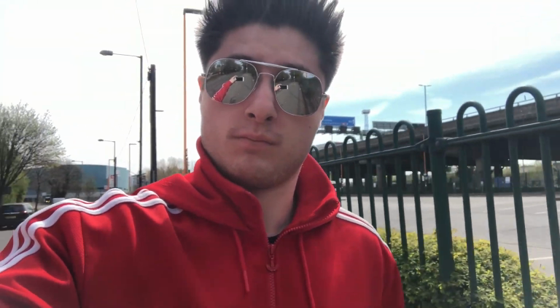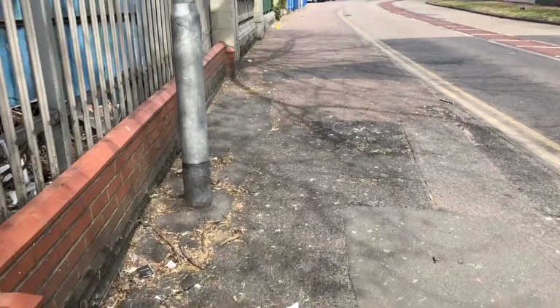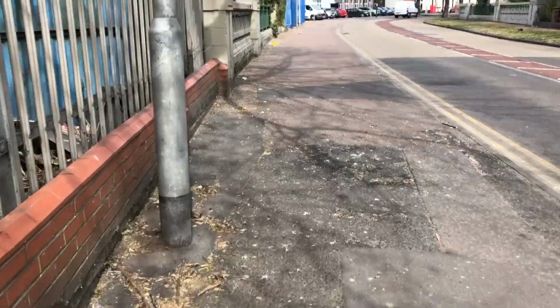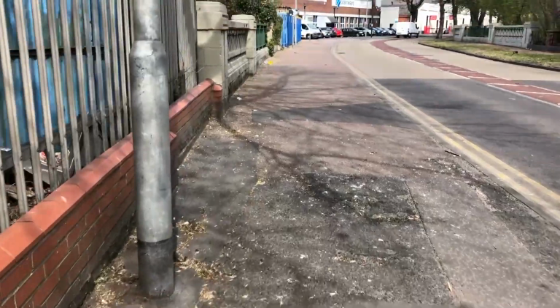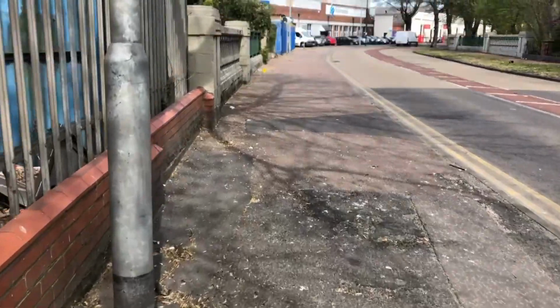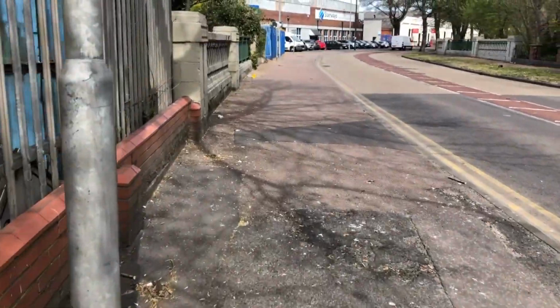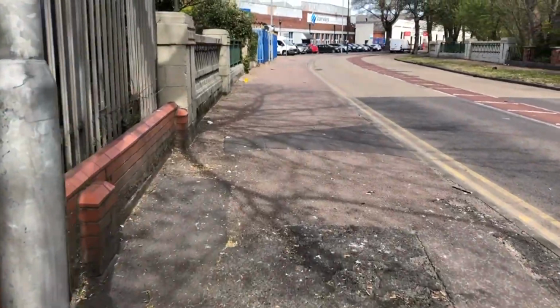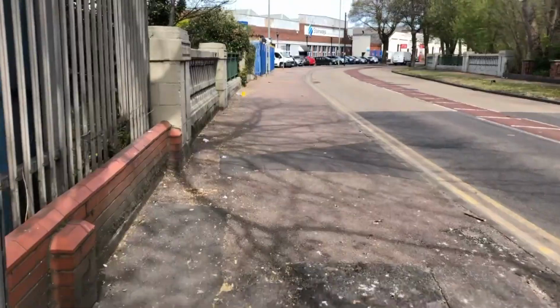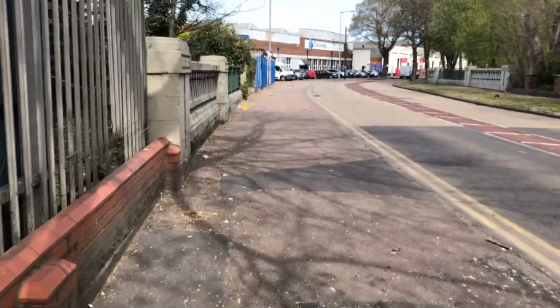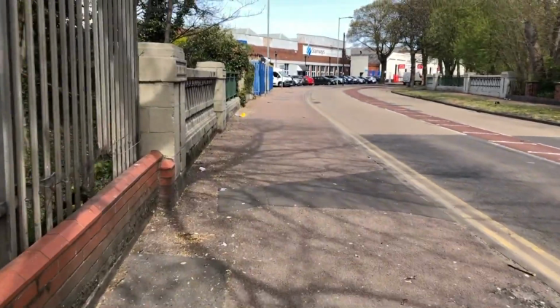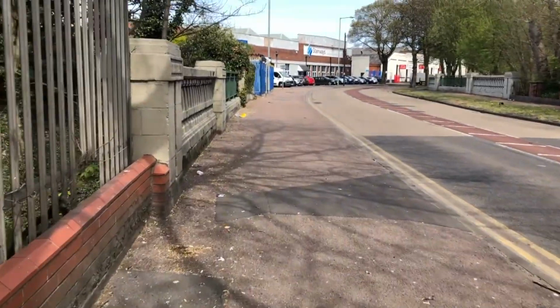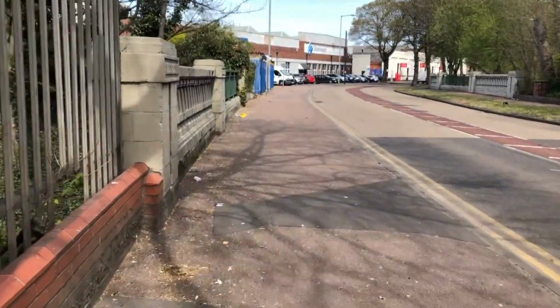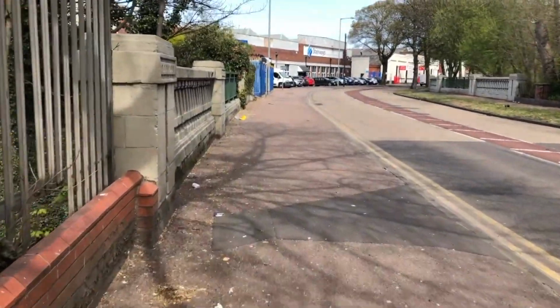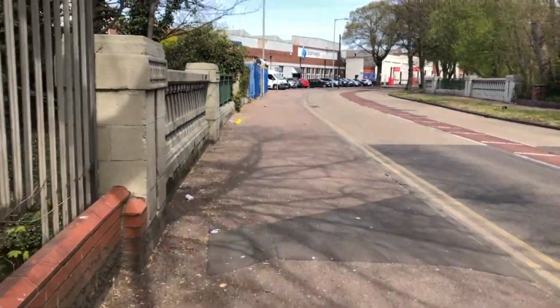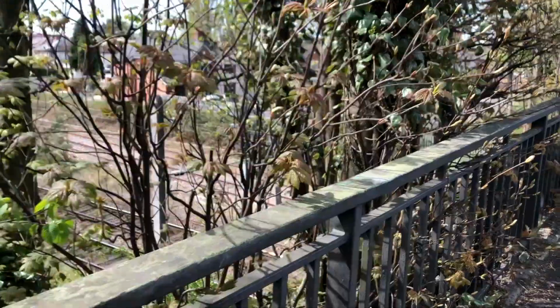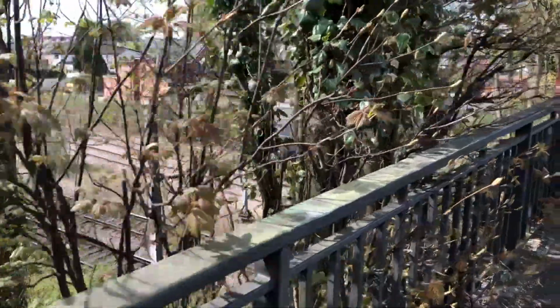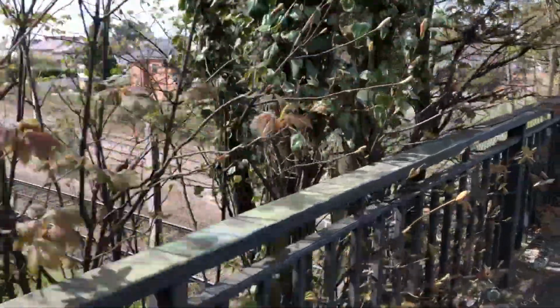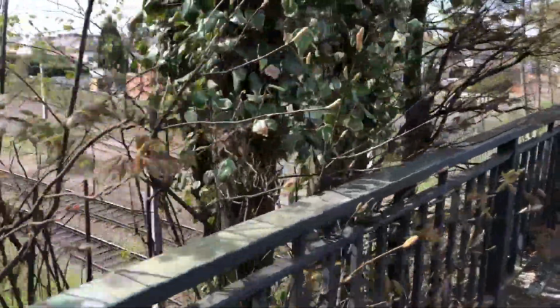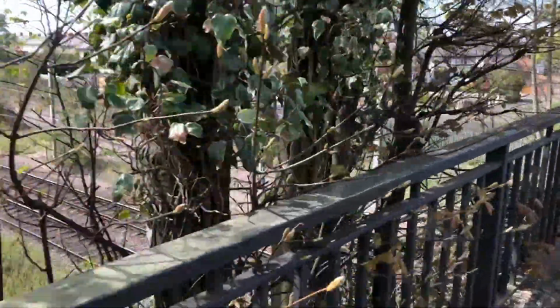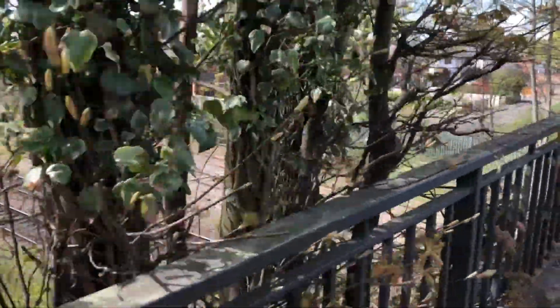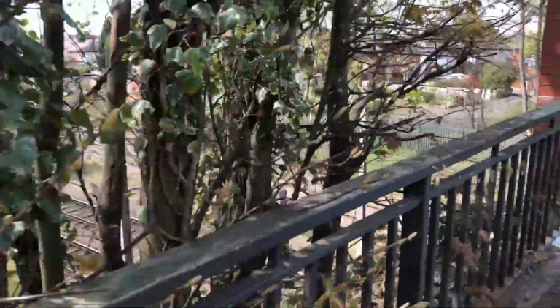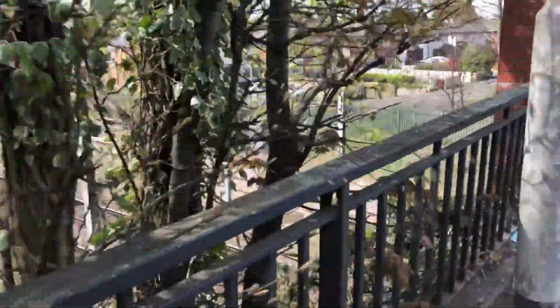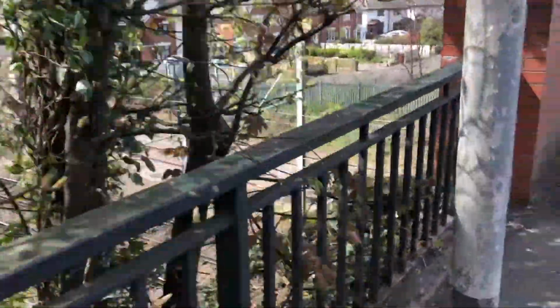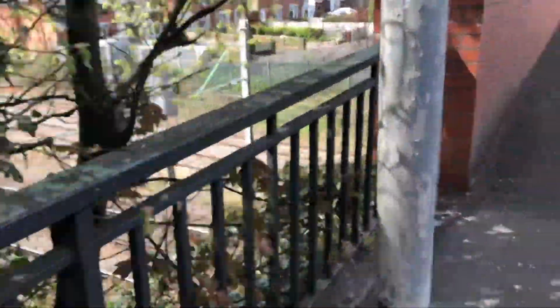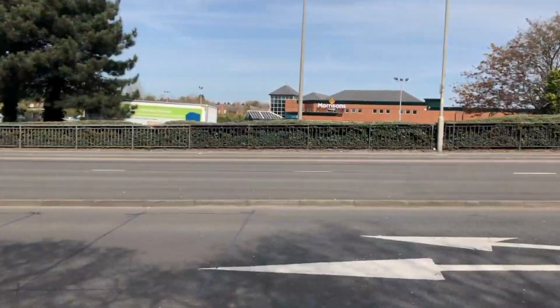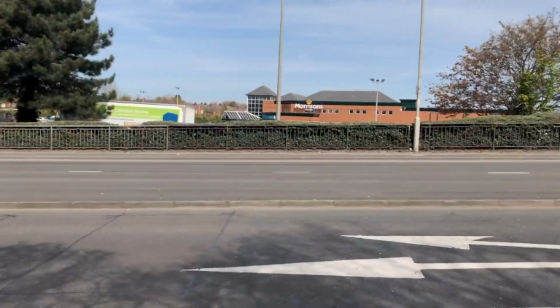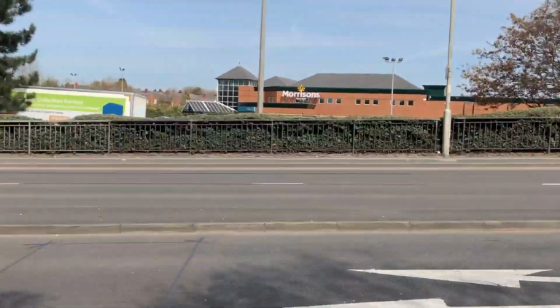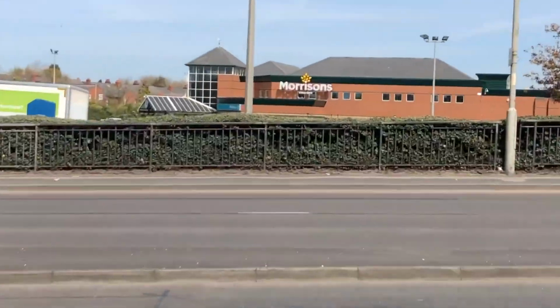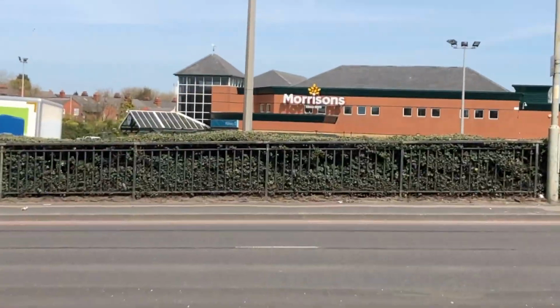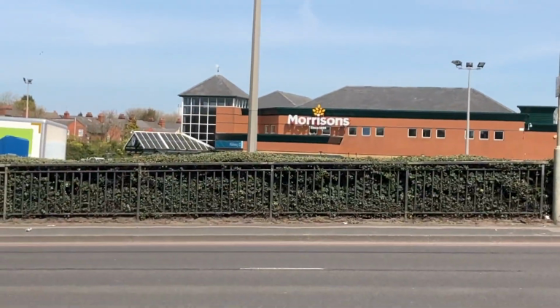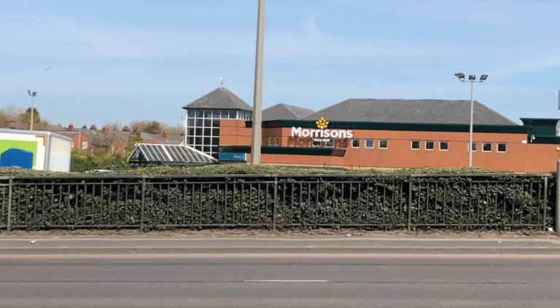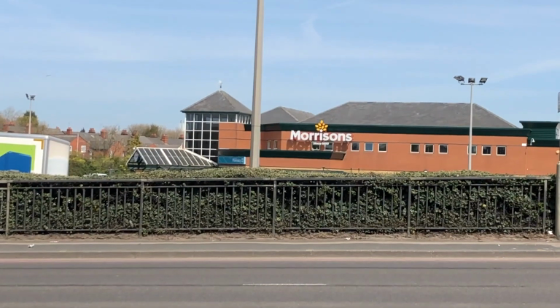Upon walking through the industrial estate and over a bridge, you find a Morrisons built on the site where the stadium once was.